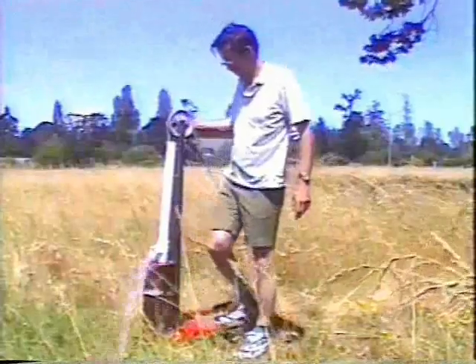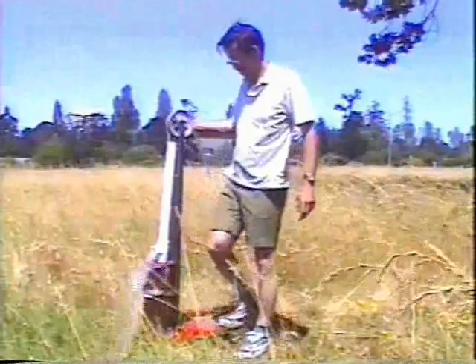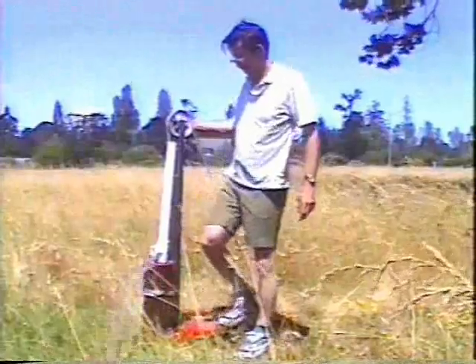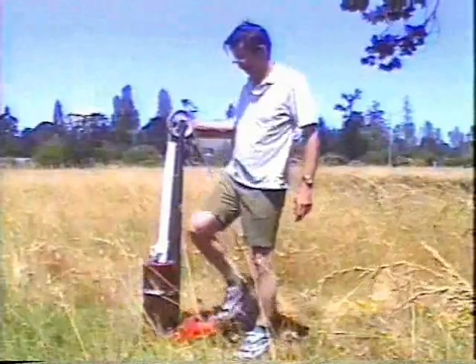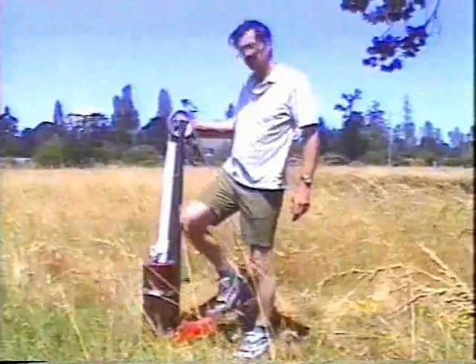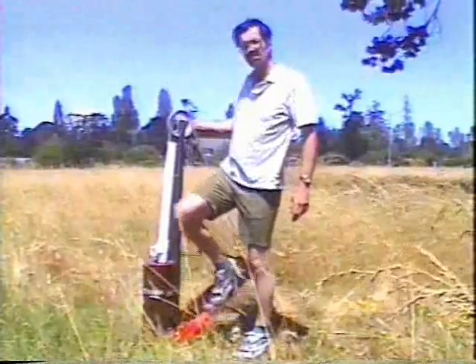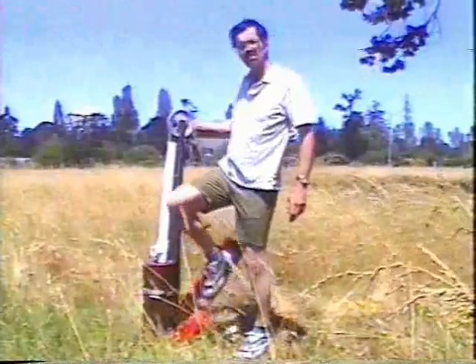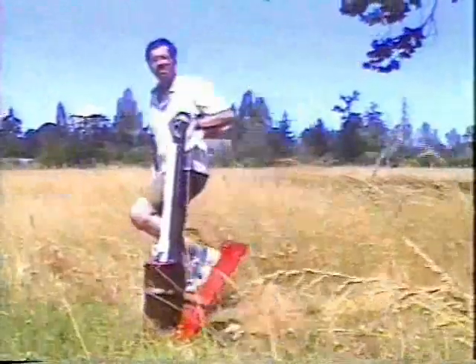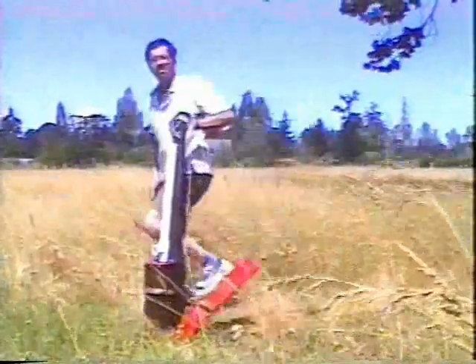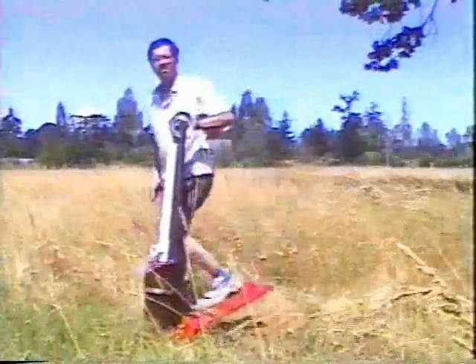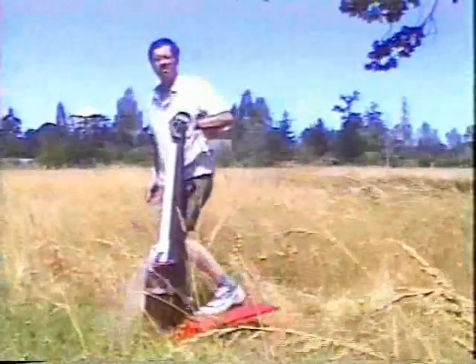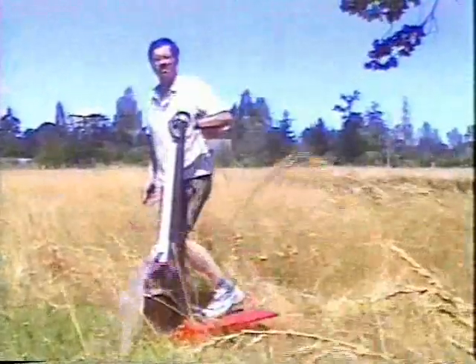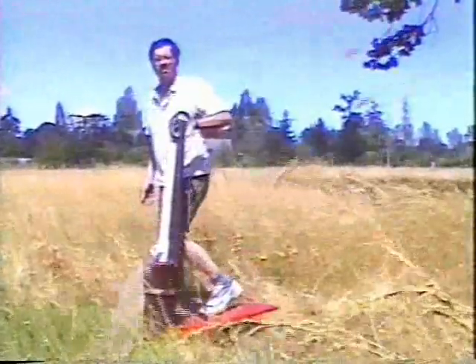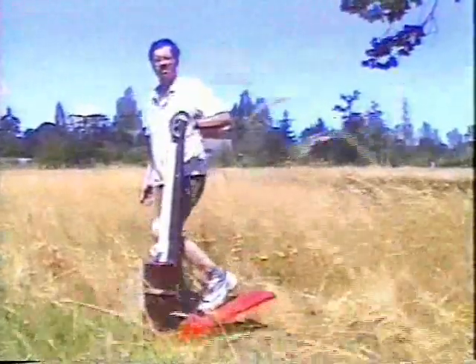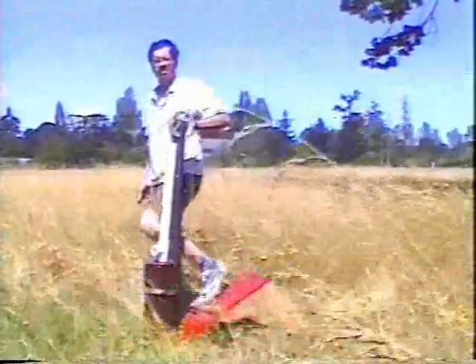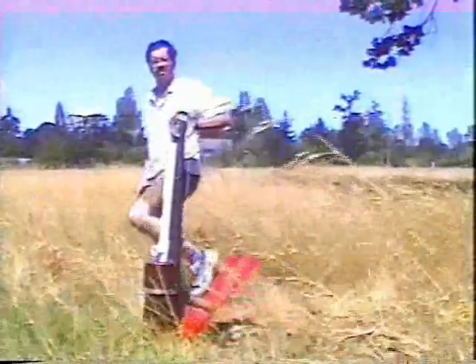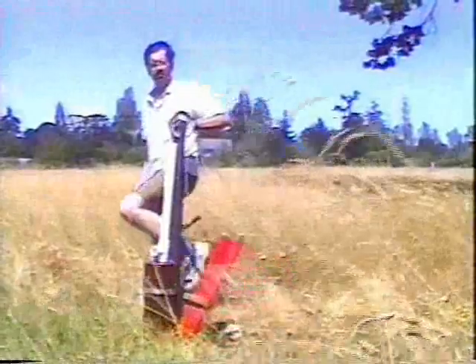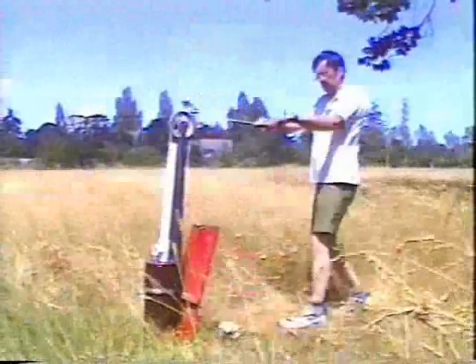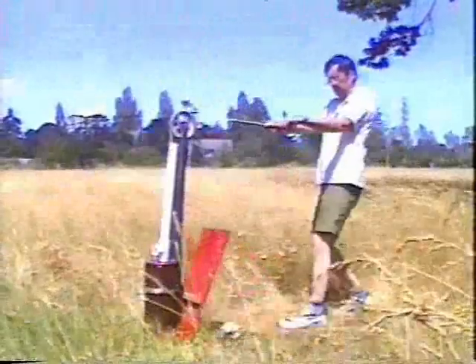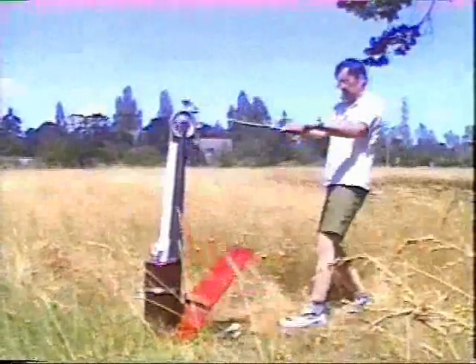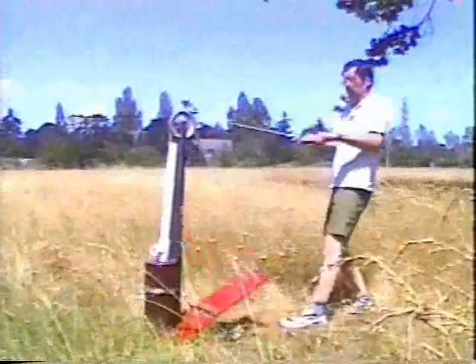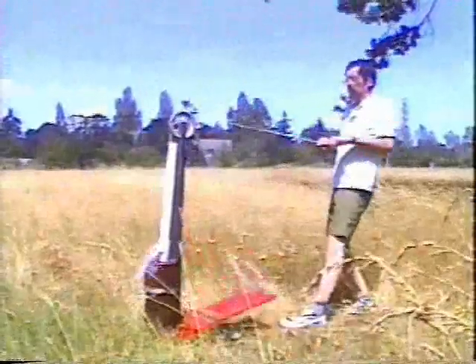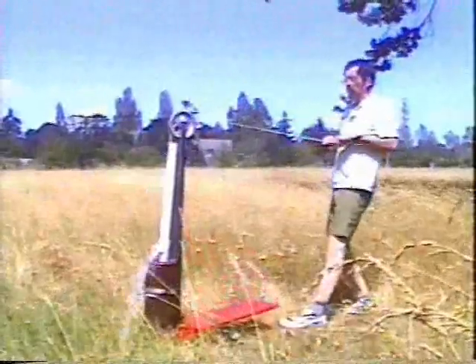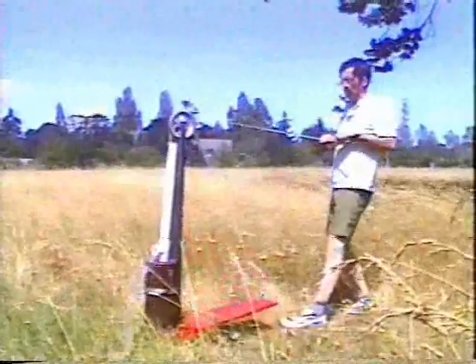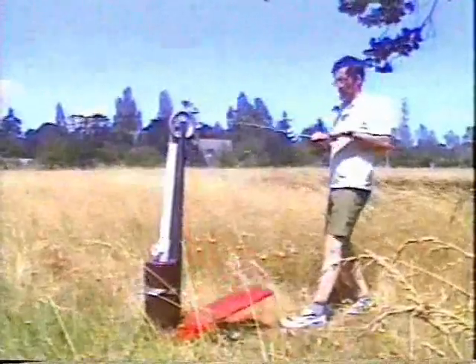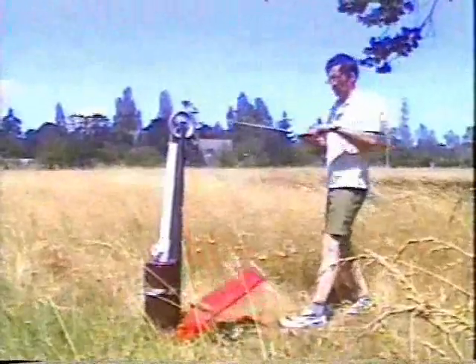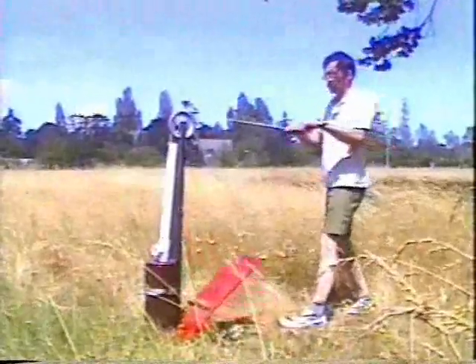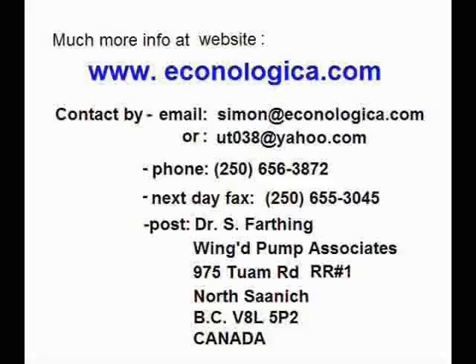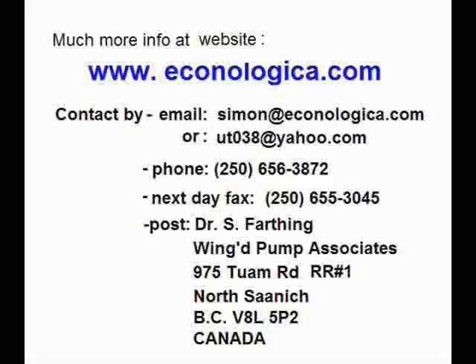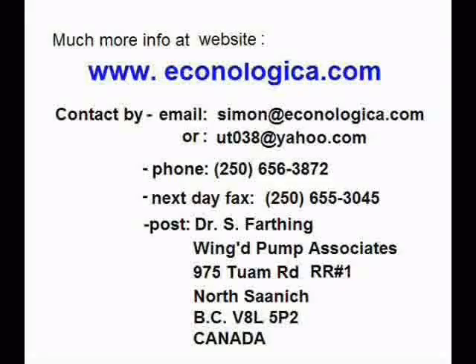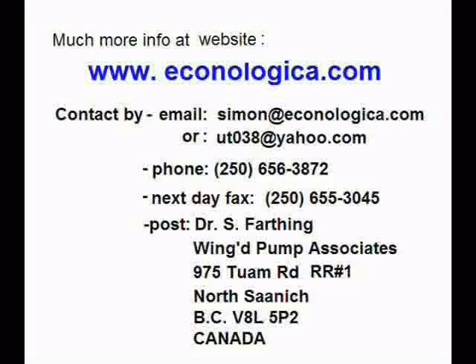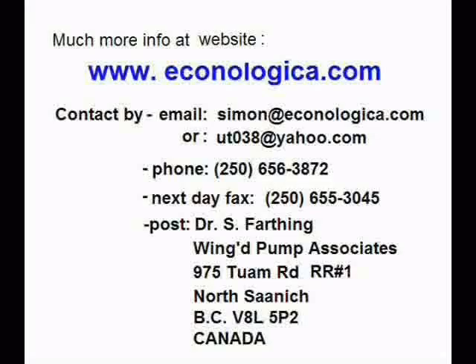In summary, the pipe pump pumps more for less cost and easier maintenance than the standard hand pump.